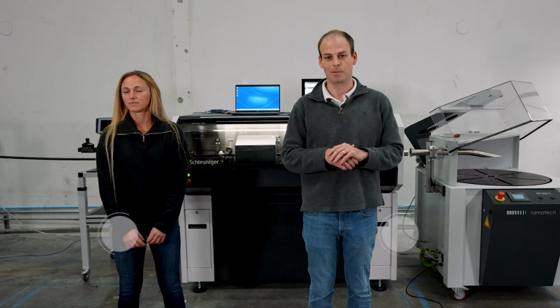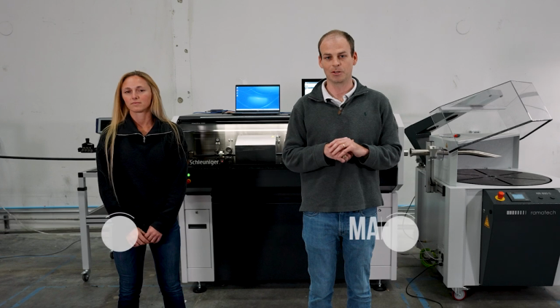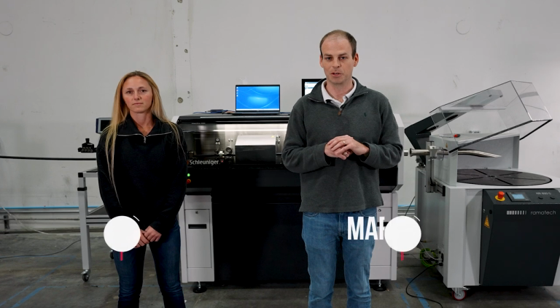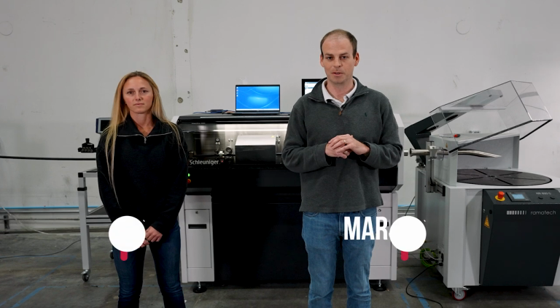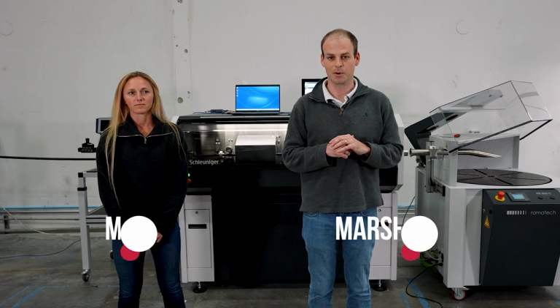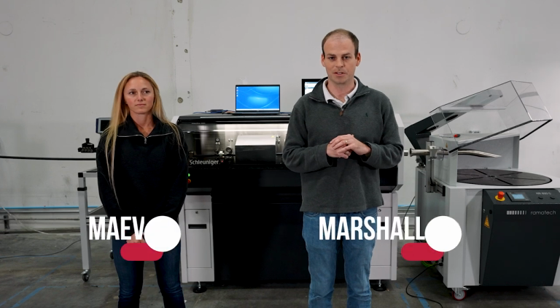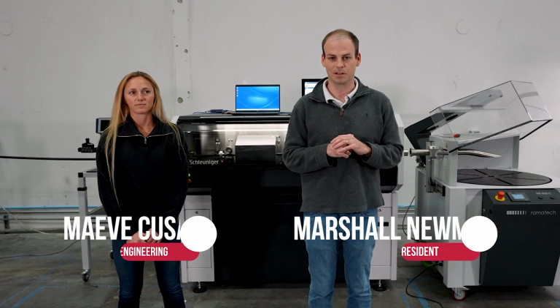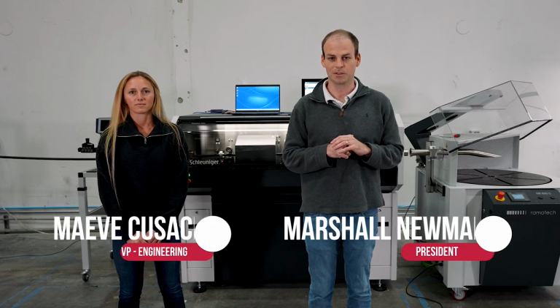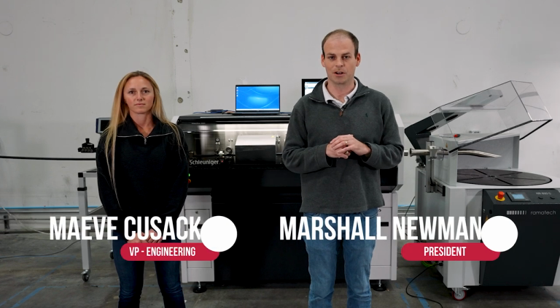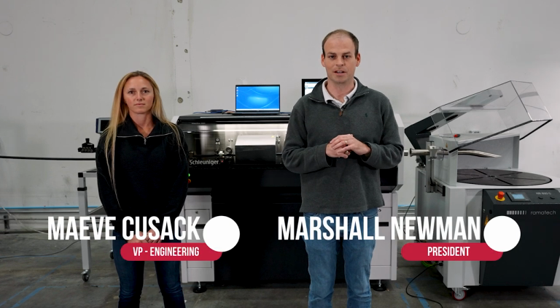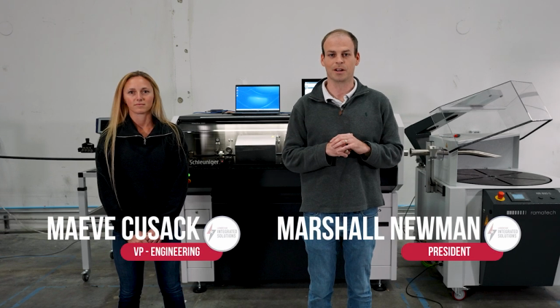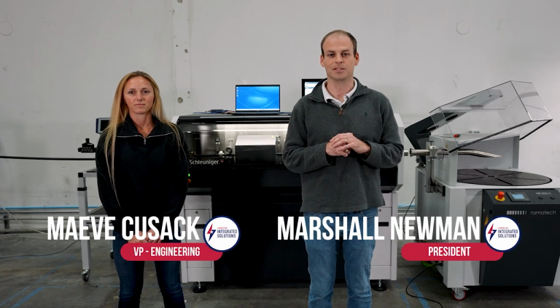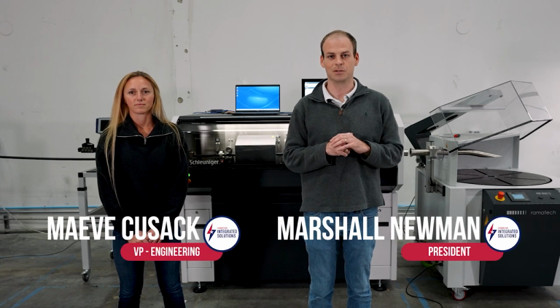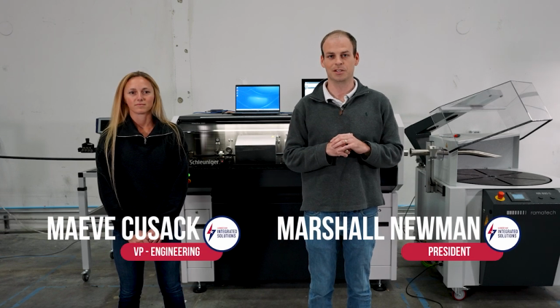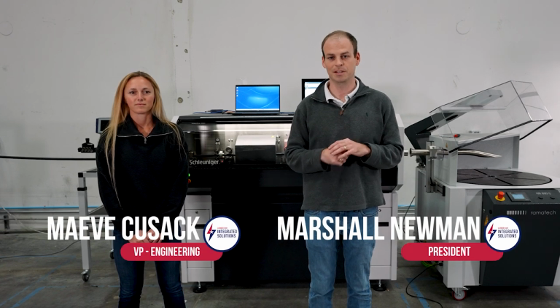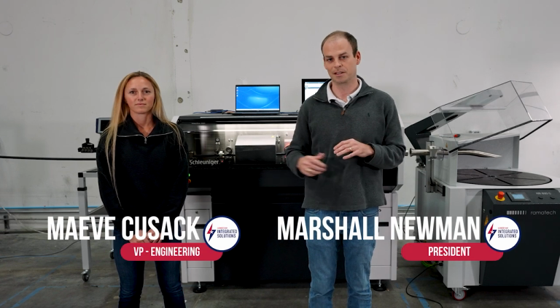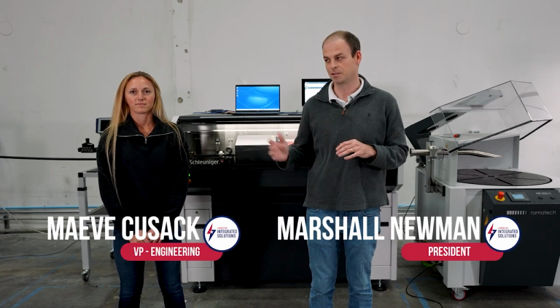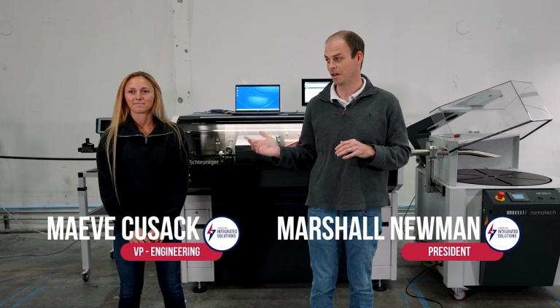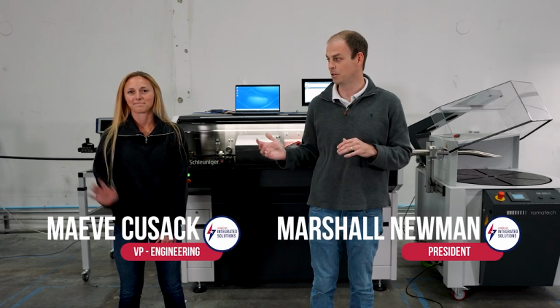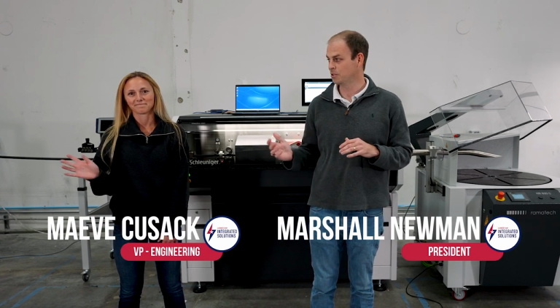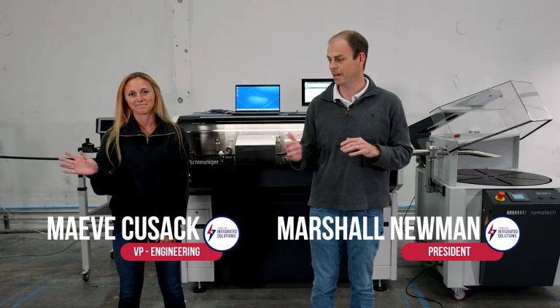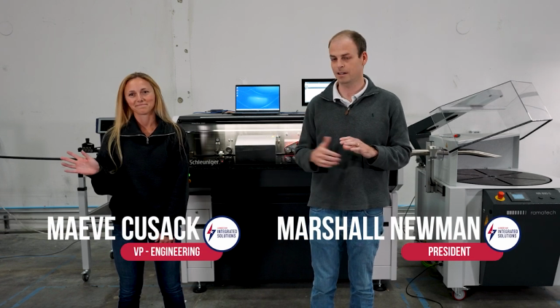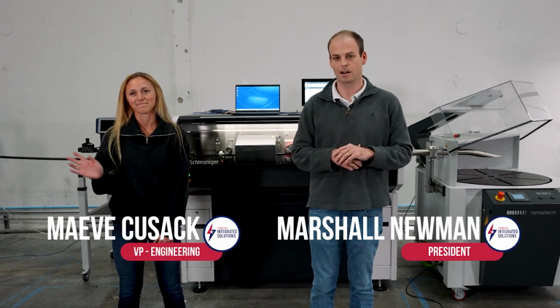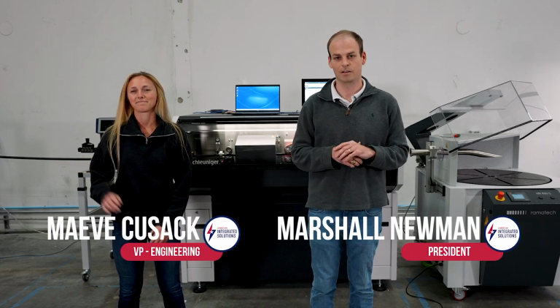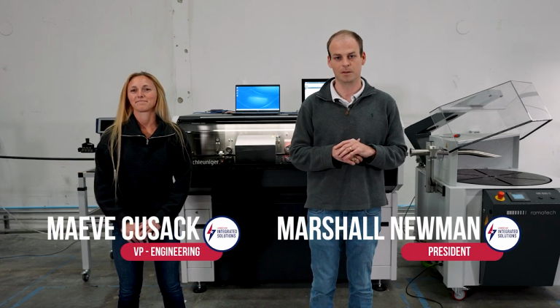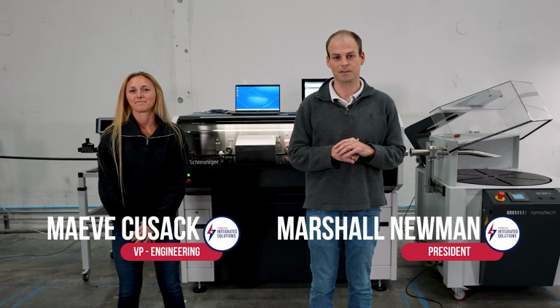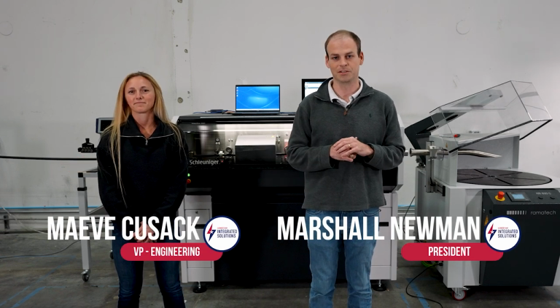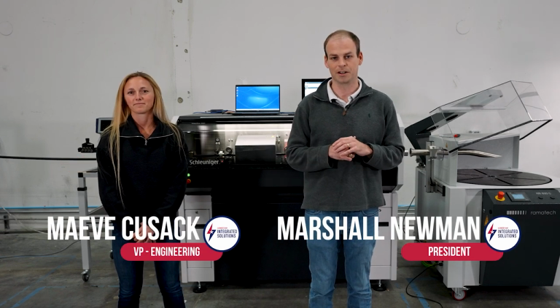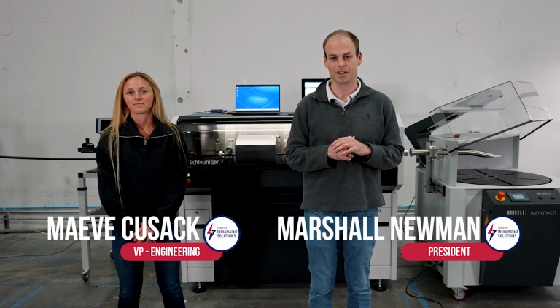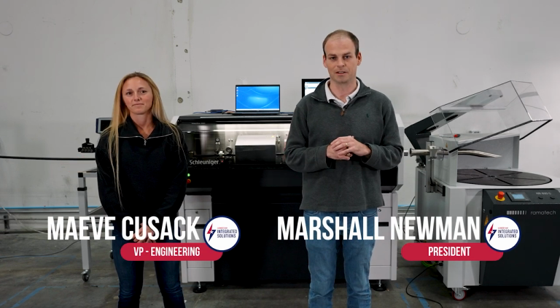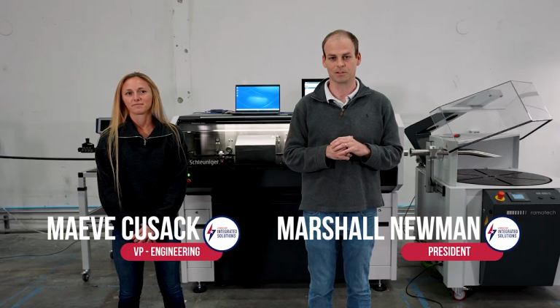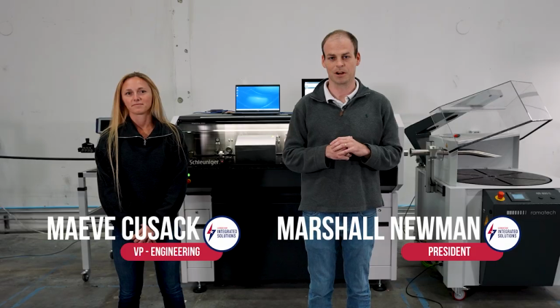I'm Marshall Newman, president of Lone Star Integrated Solutions, and this is Maeve Cusack, our VP of Engineering at Lone Star.